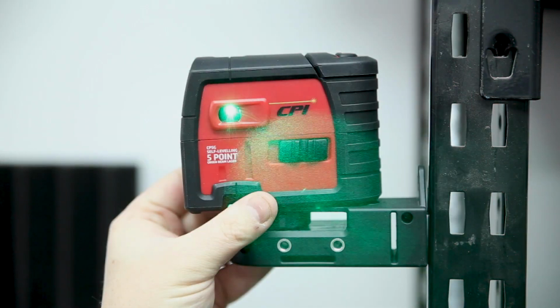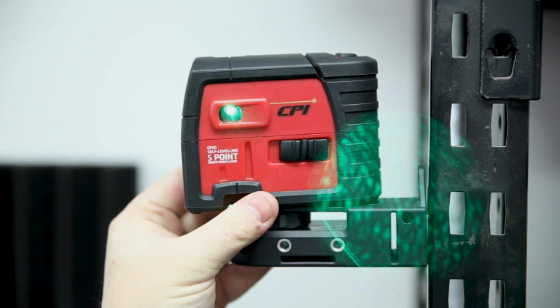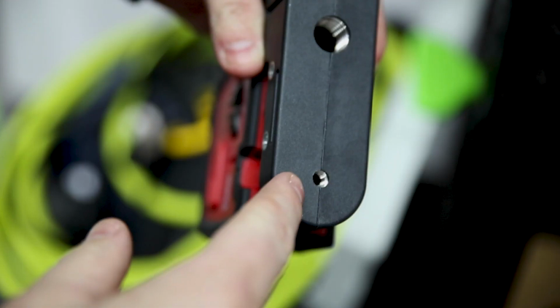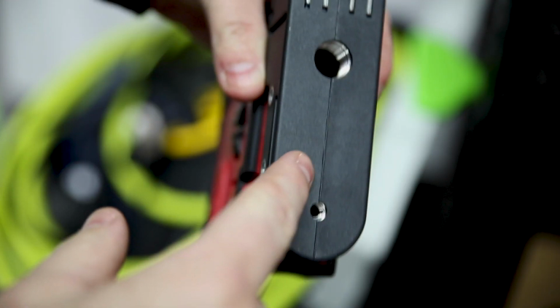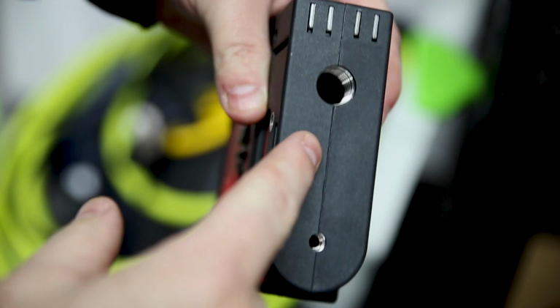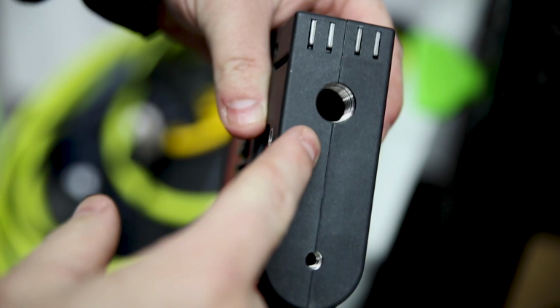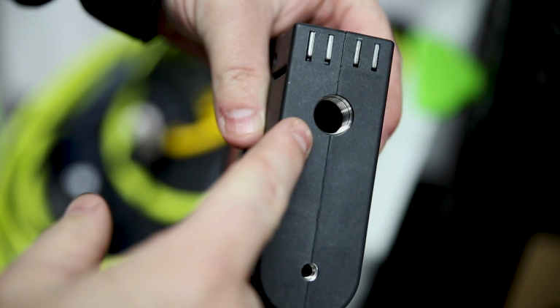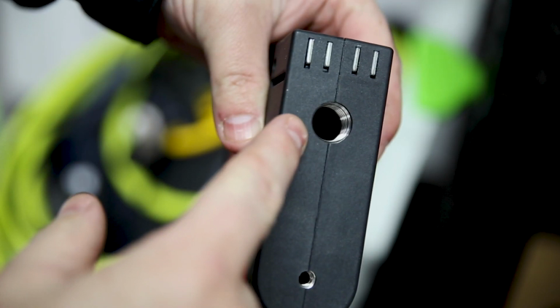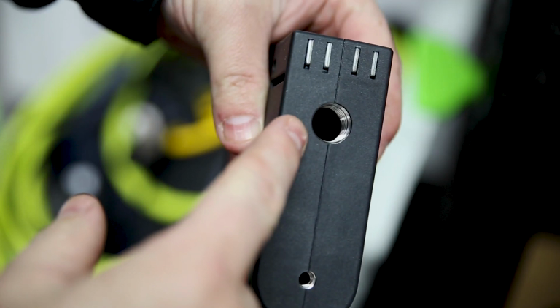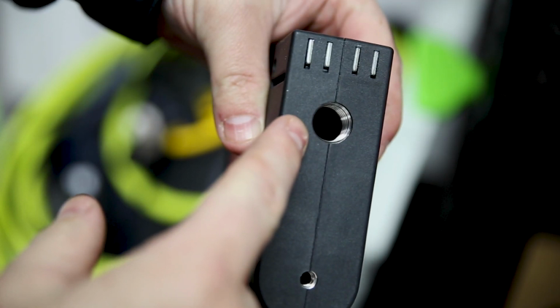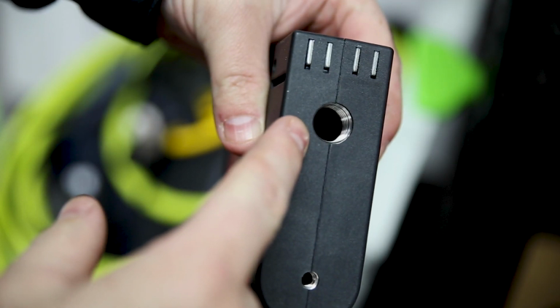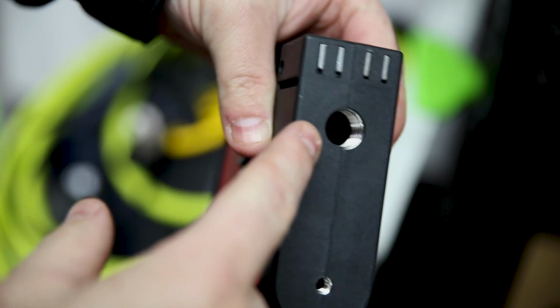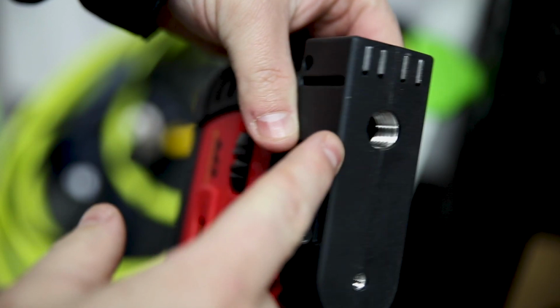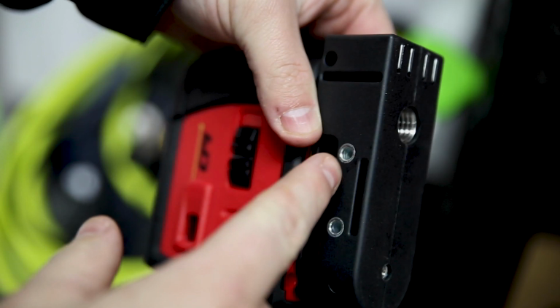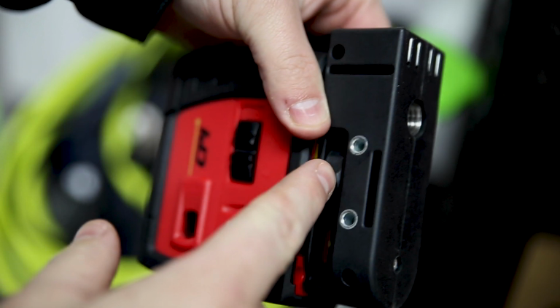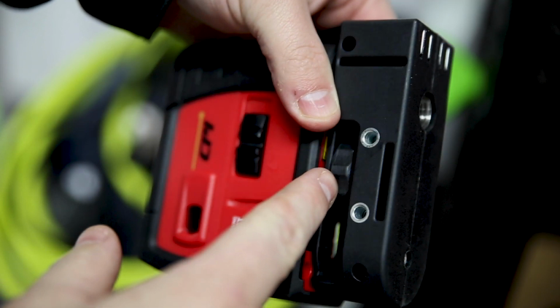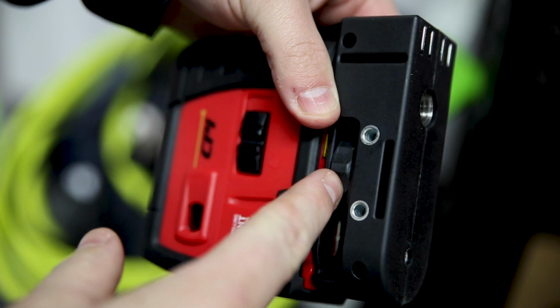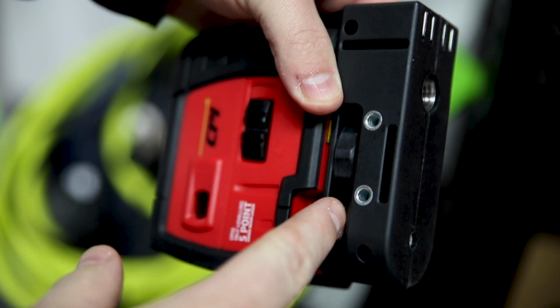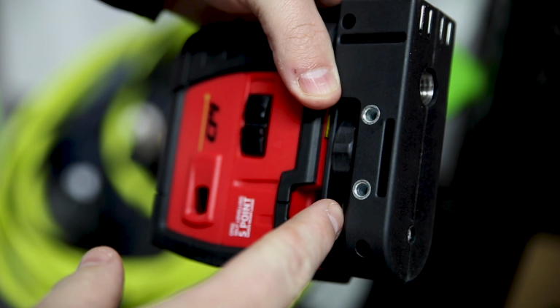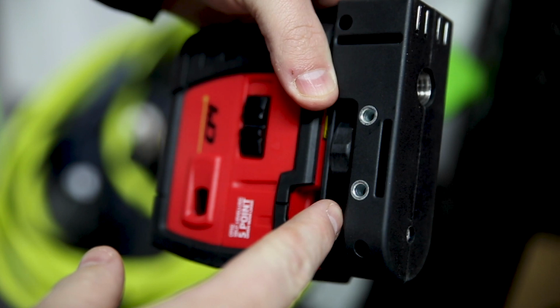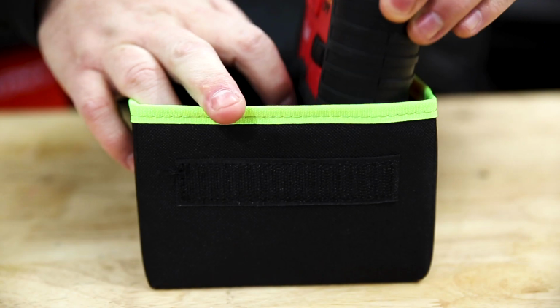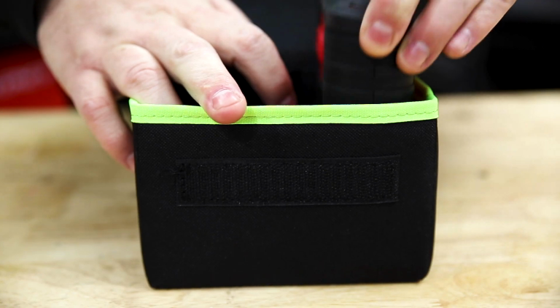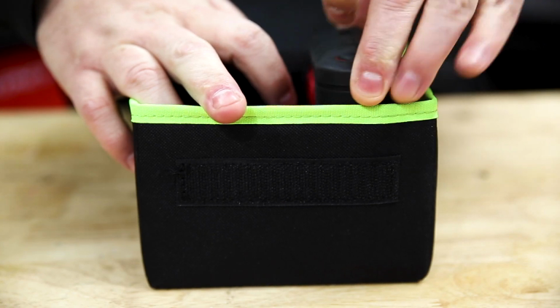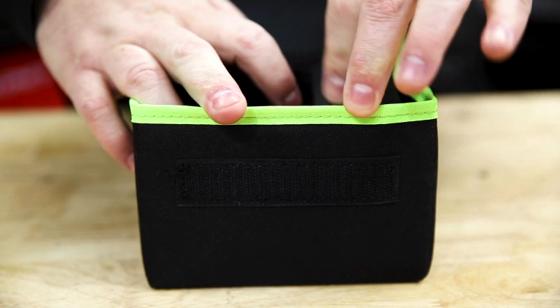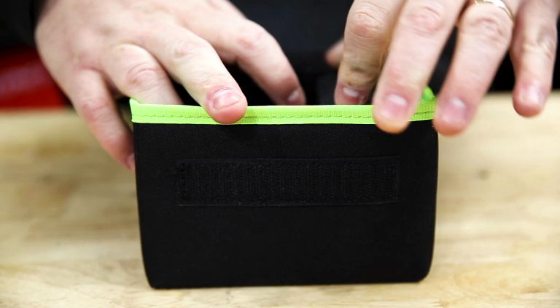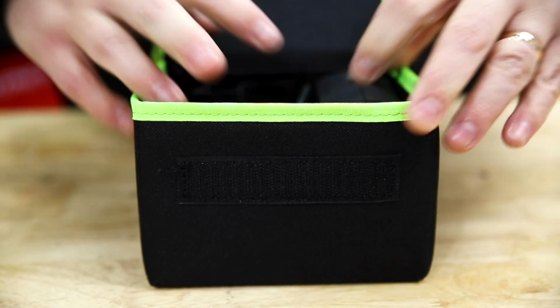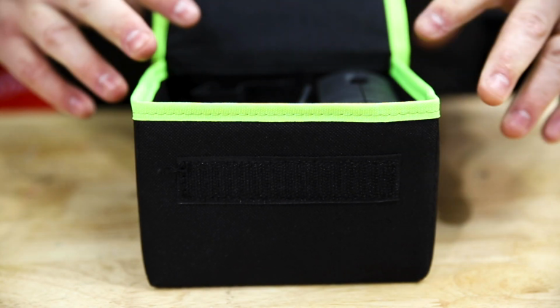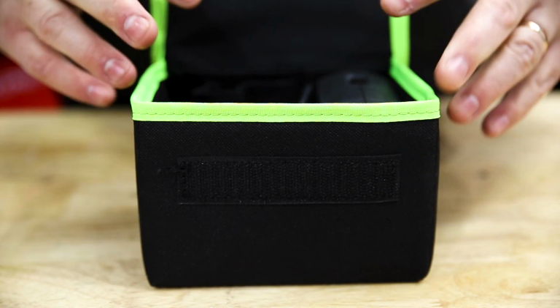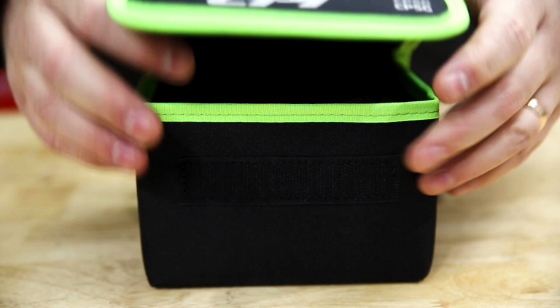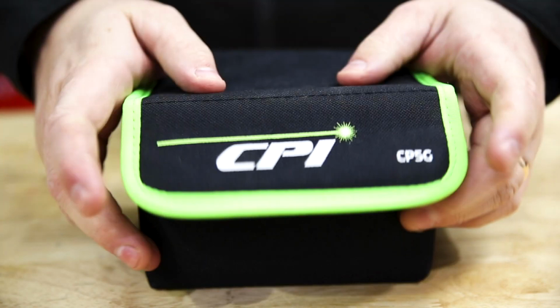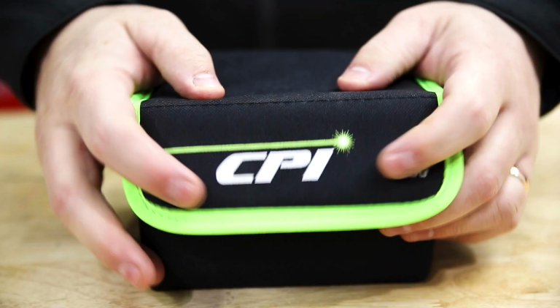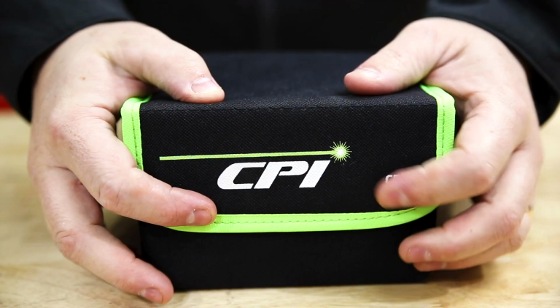There's a quarter and a 5/8th thread so it can fit on just about any tripod, and the whole lot comes together in this handy little carry bag to keep it safe.